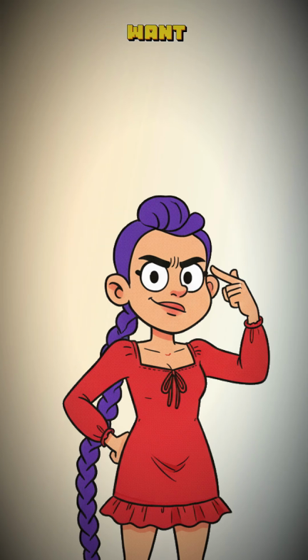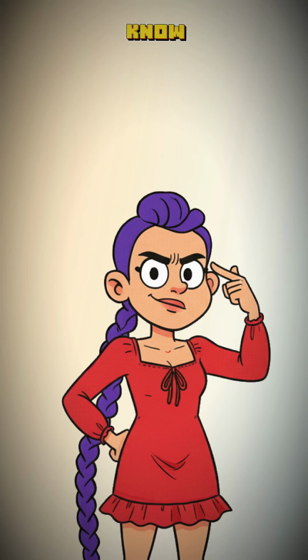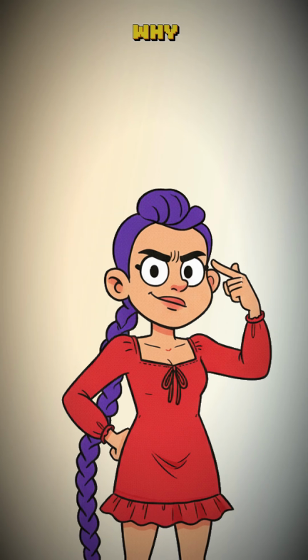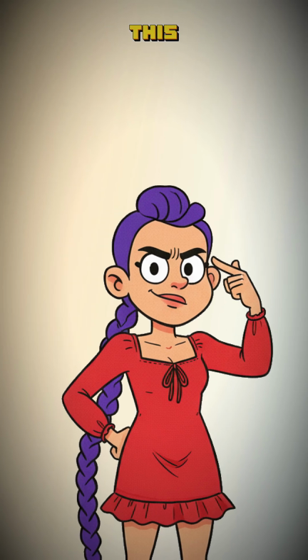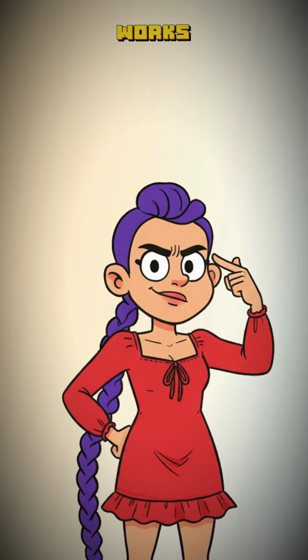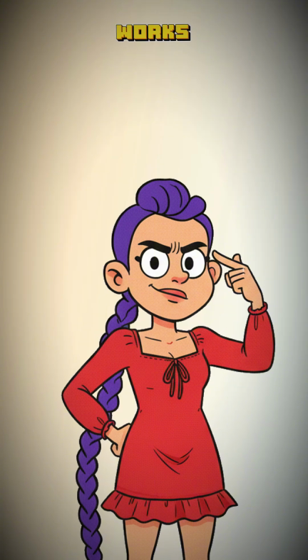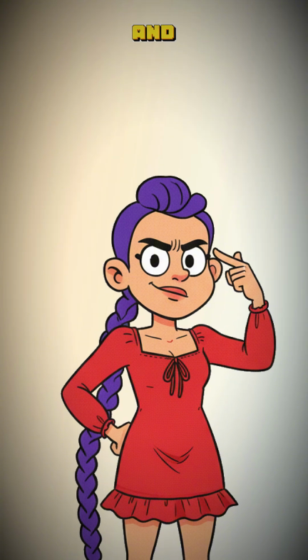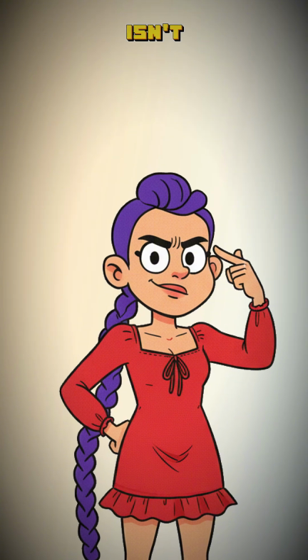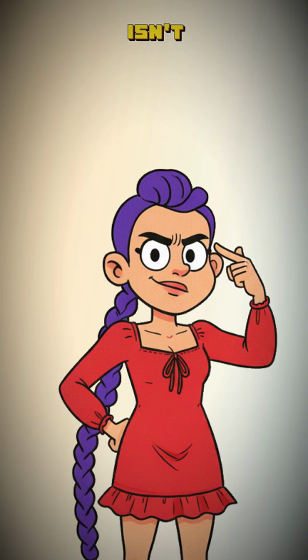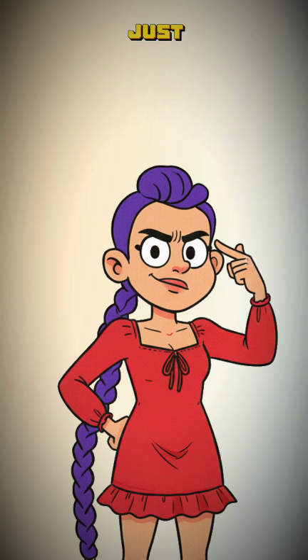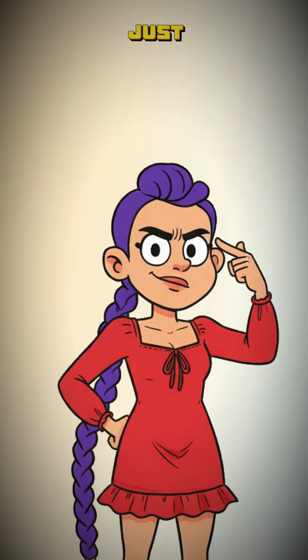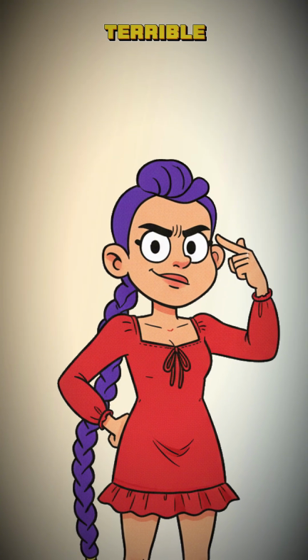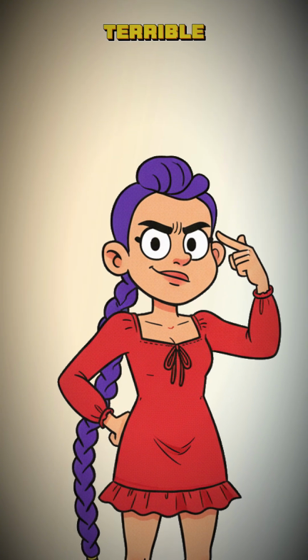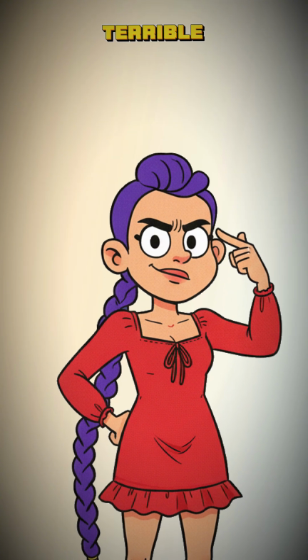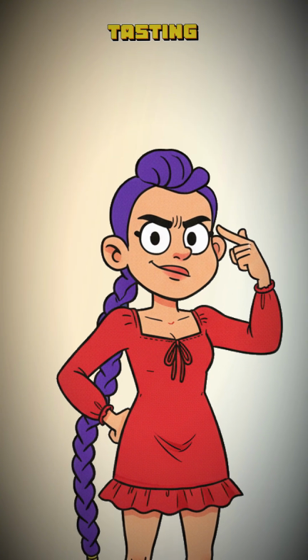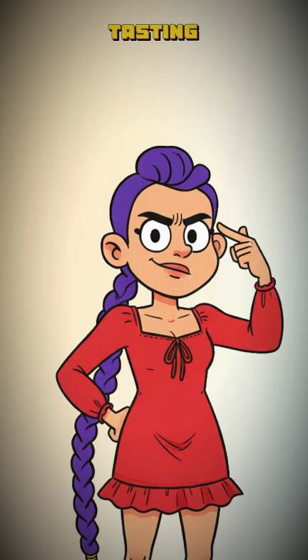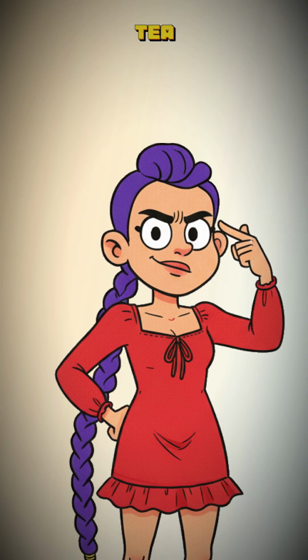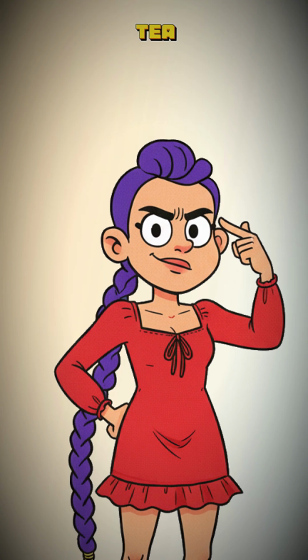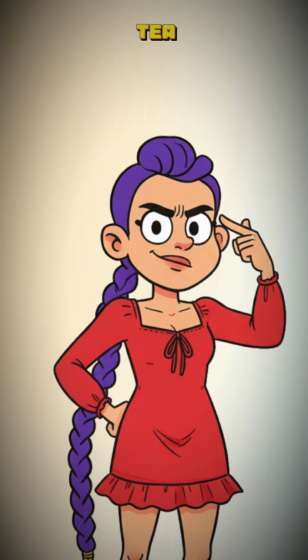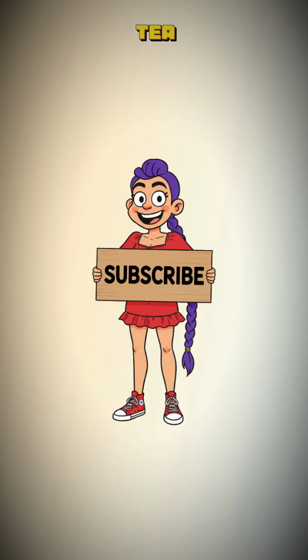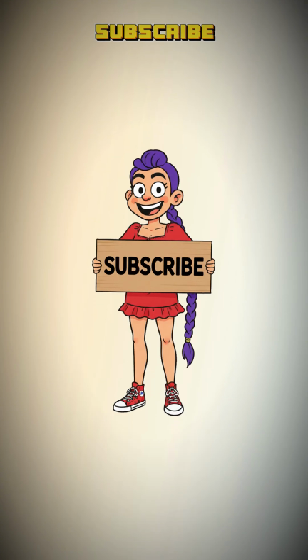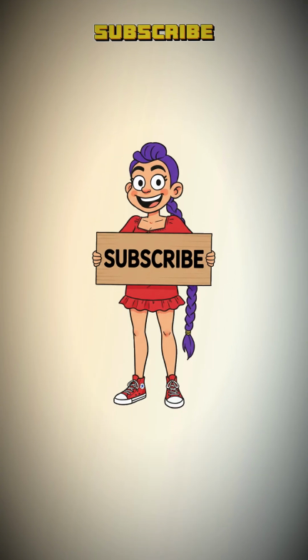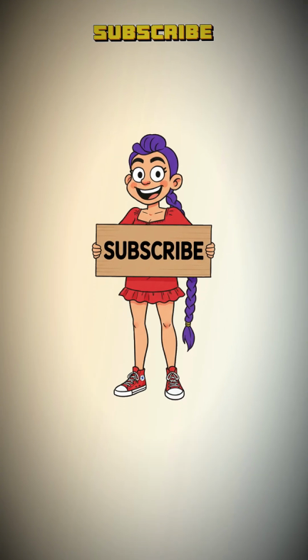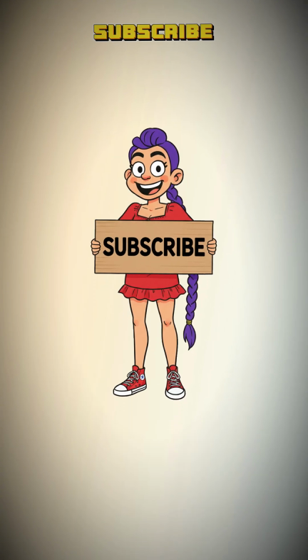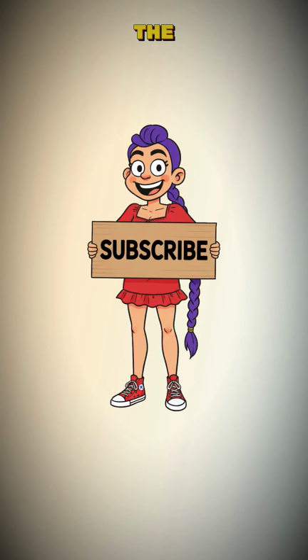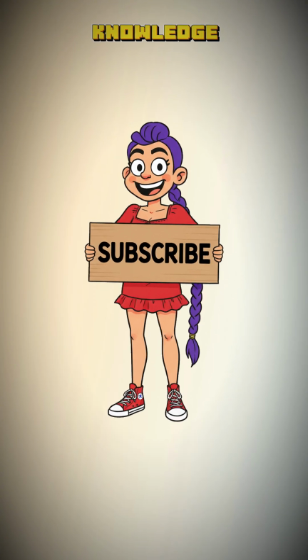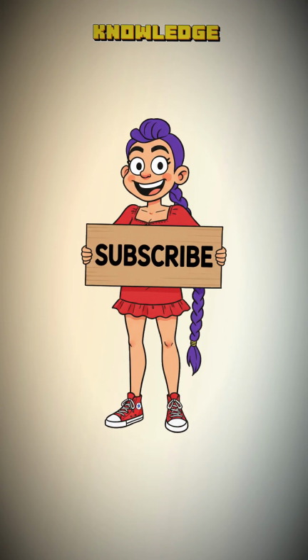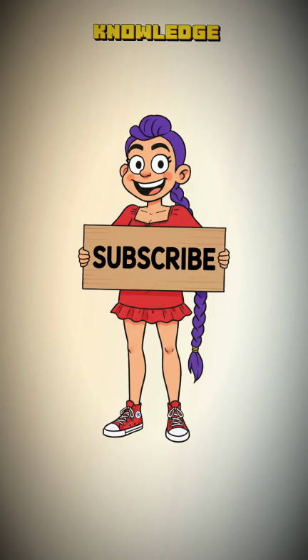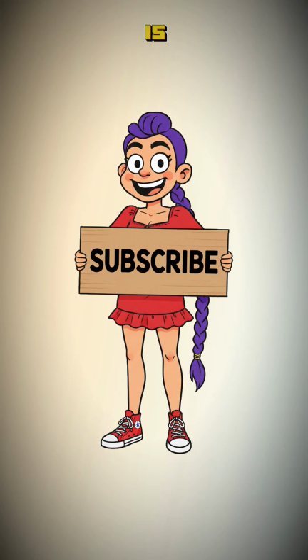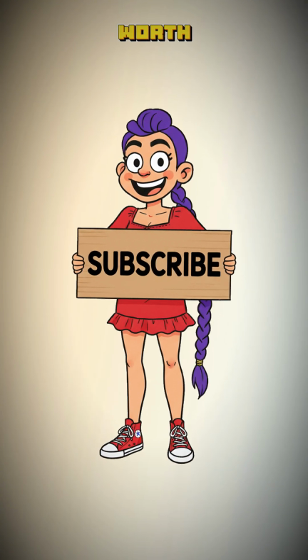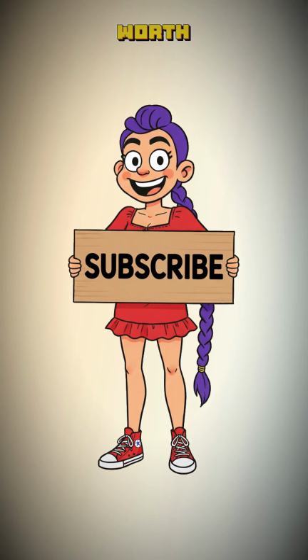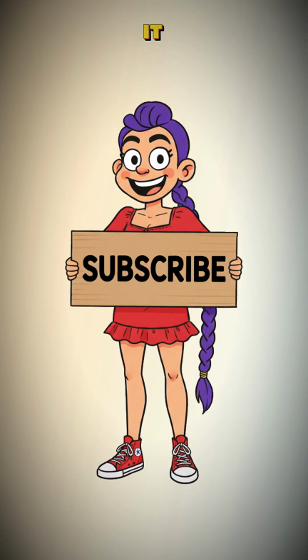Want to know why this works and isn't just terrible-tasting tea? Subscribe. The knowledge is worth it.